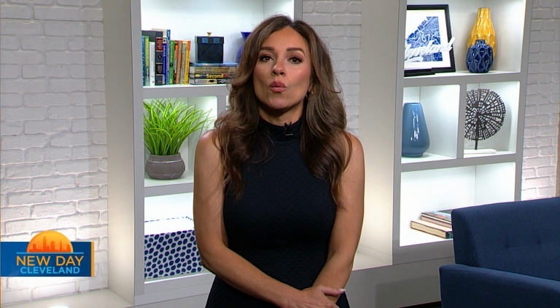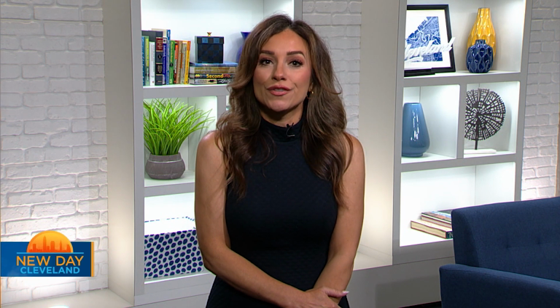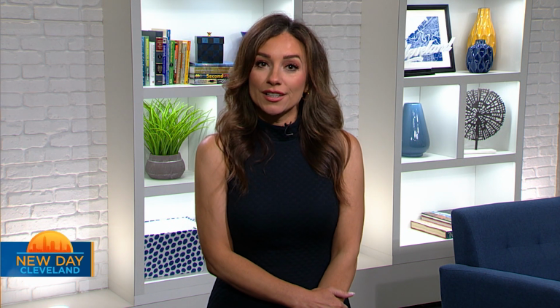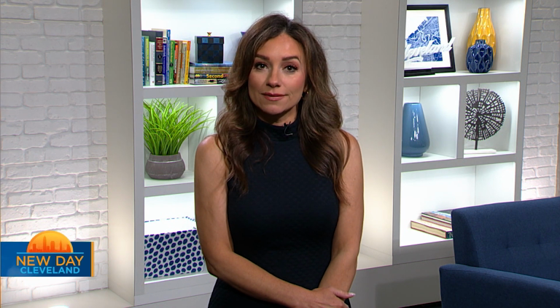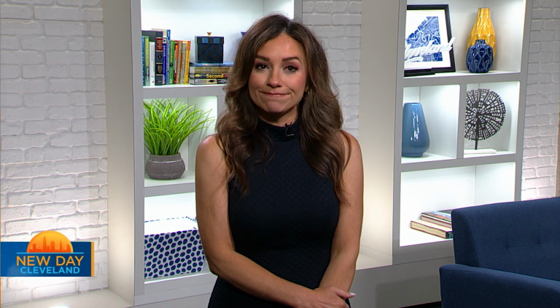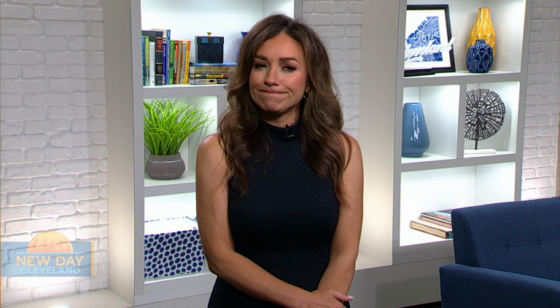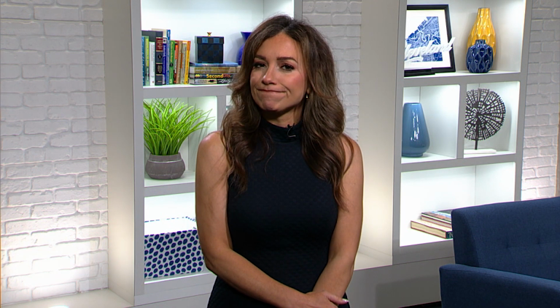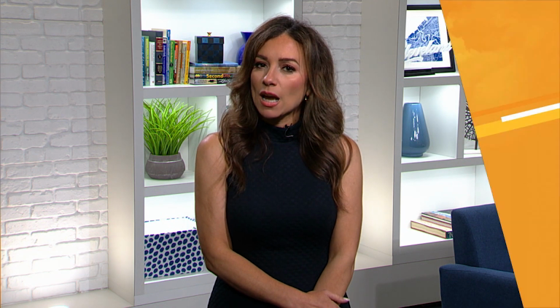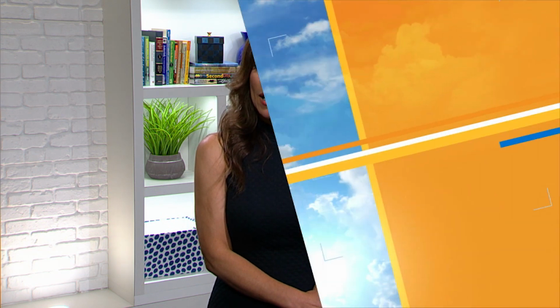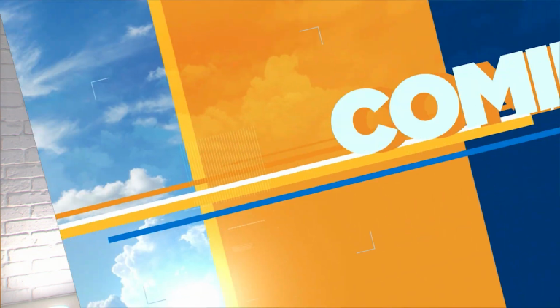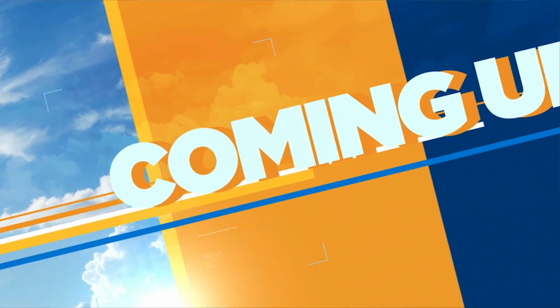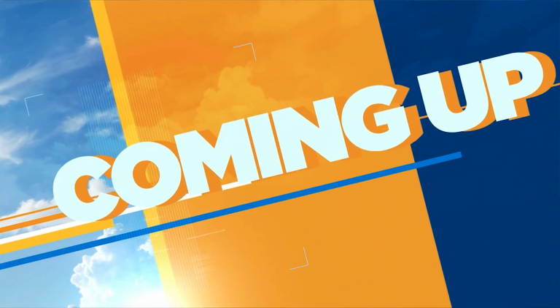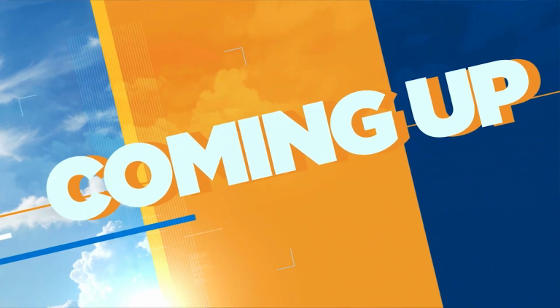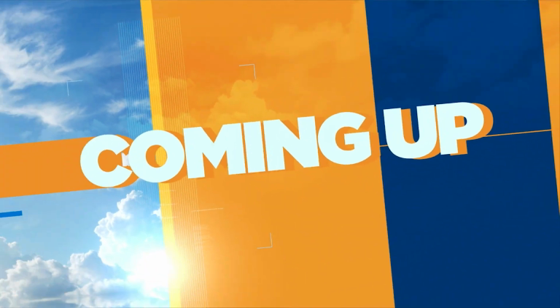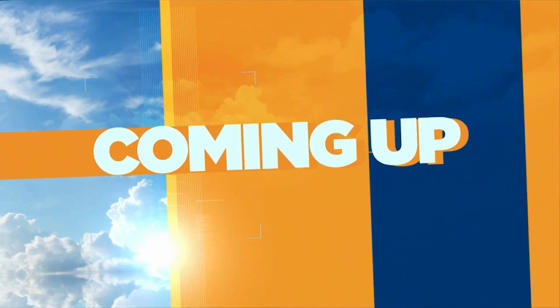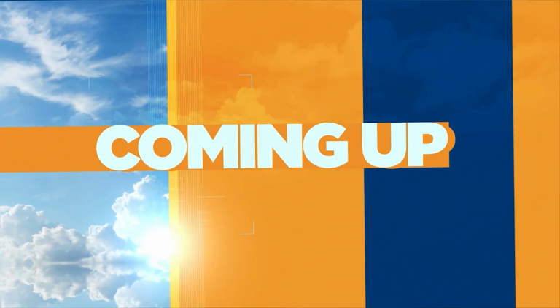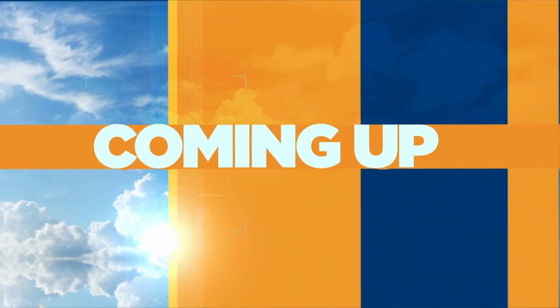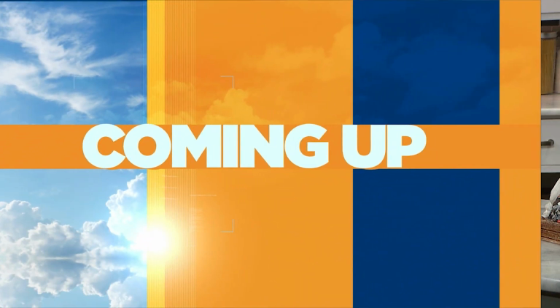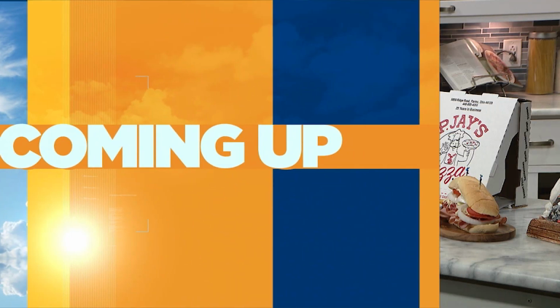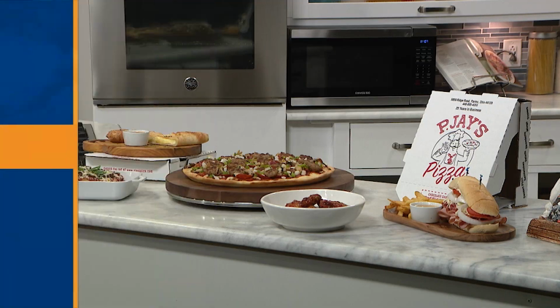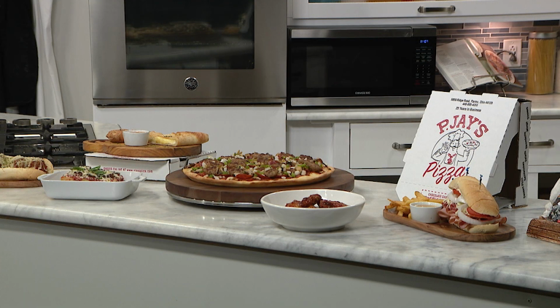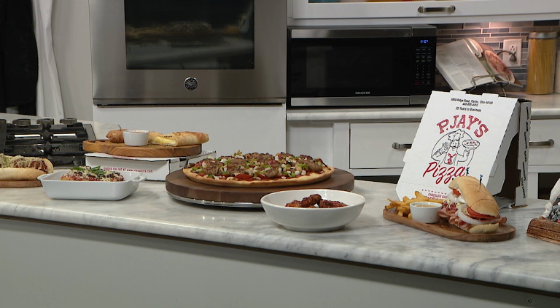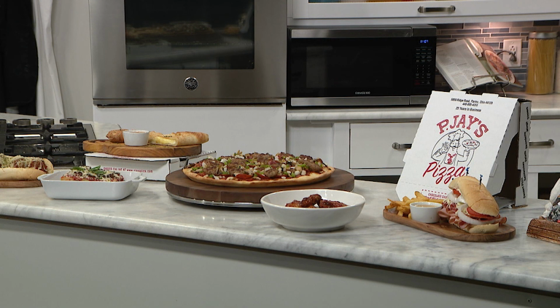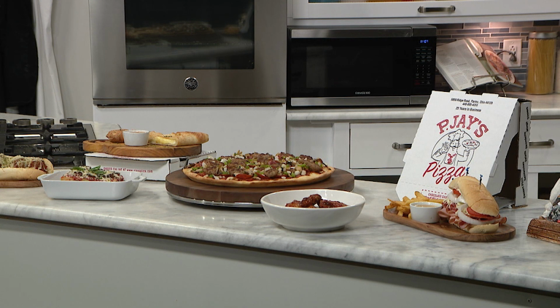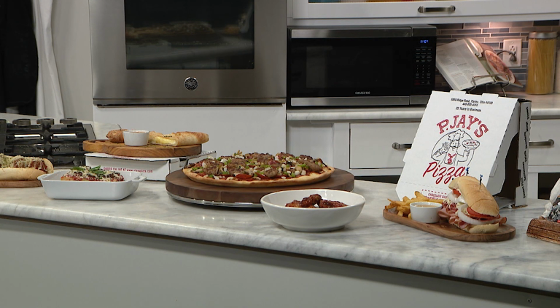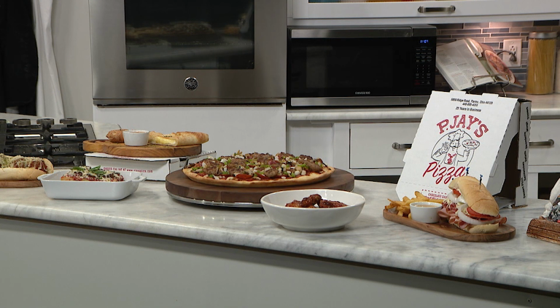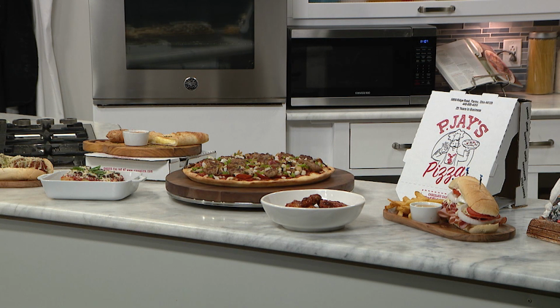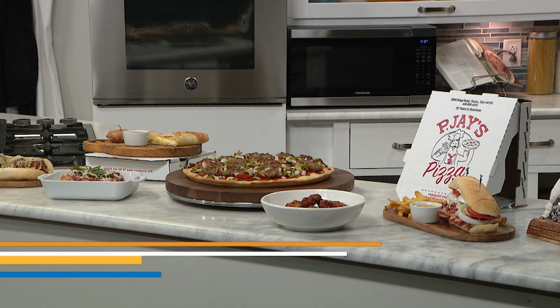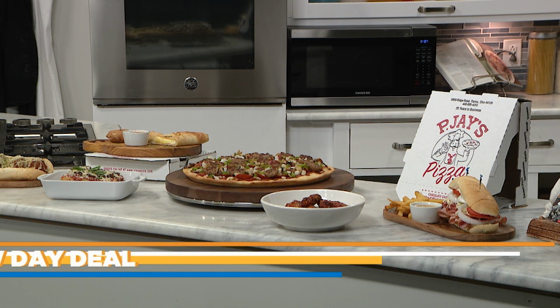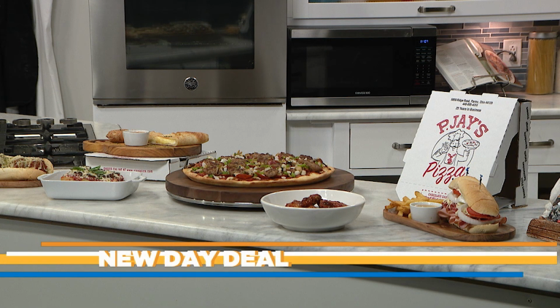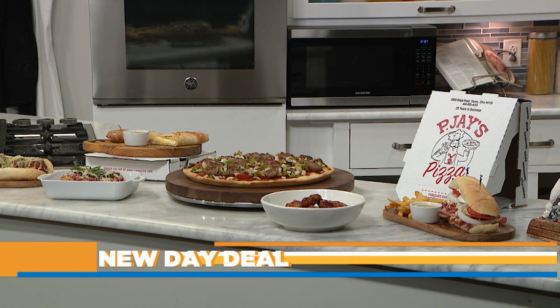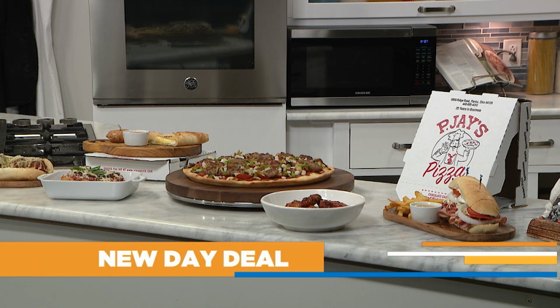What's for dinner? How about a half-priced meal? It's a New Day deal, and it's coming up right after this.